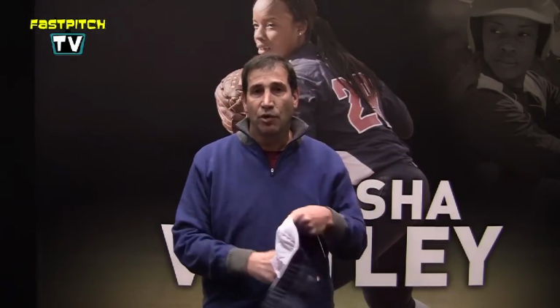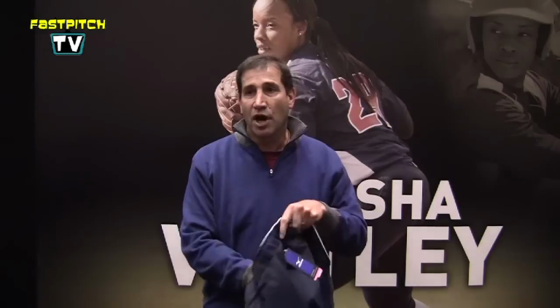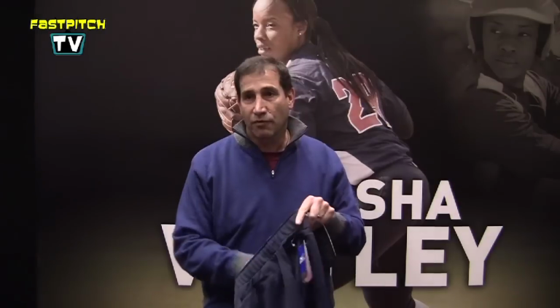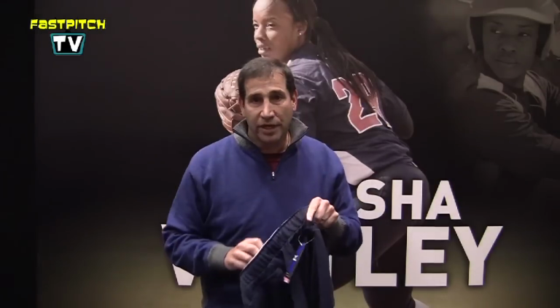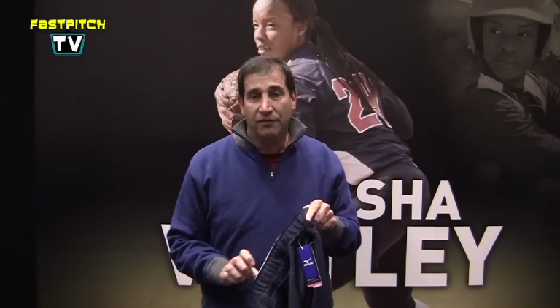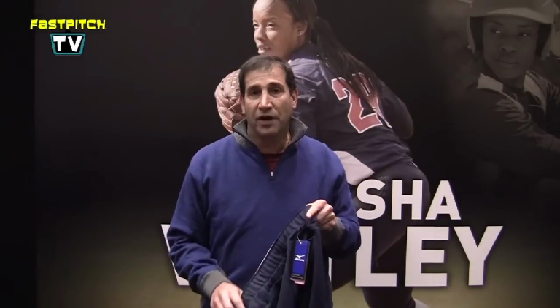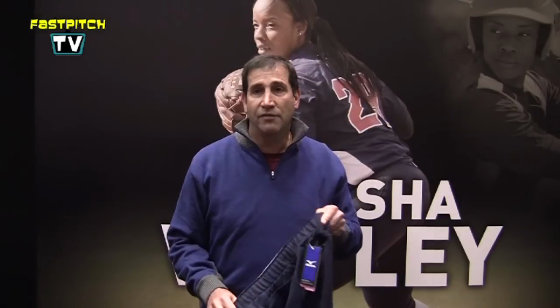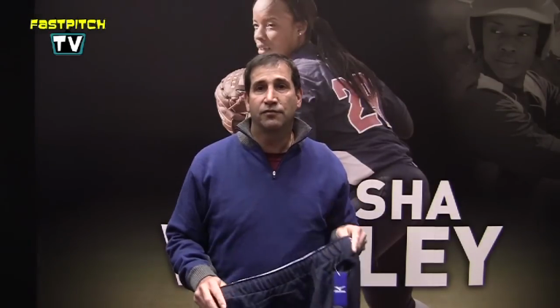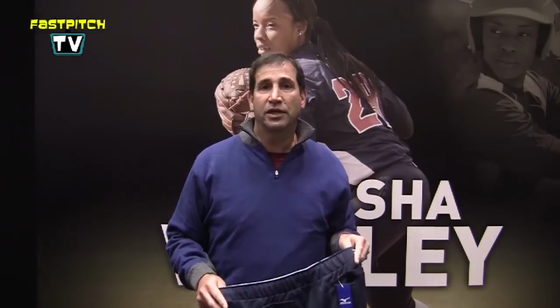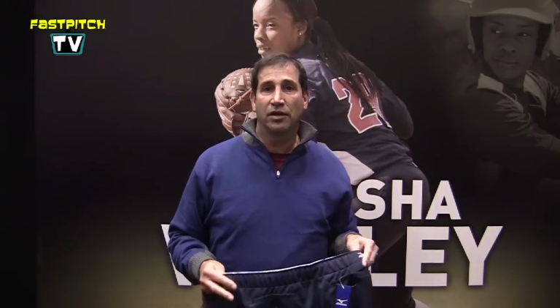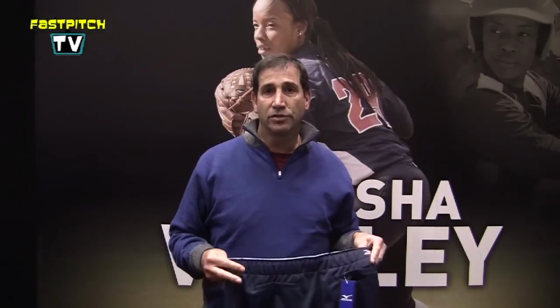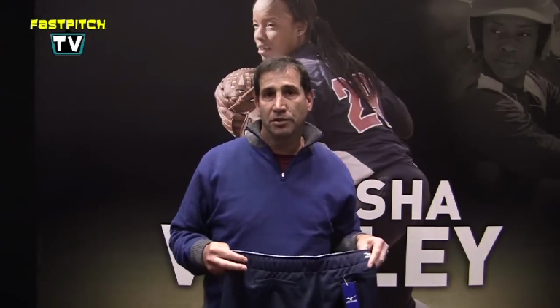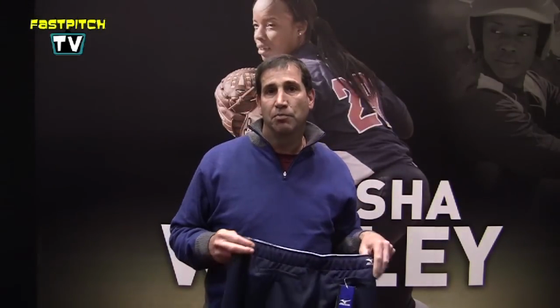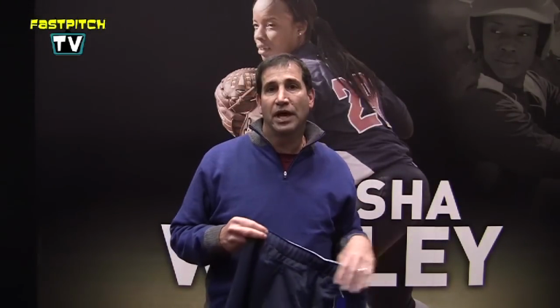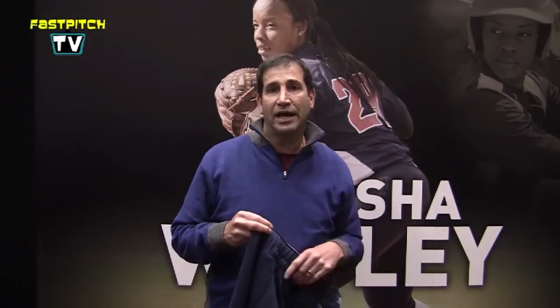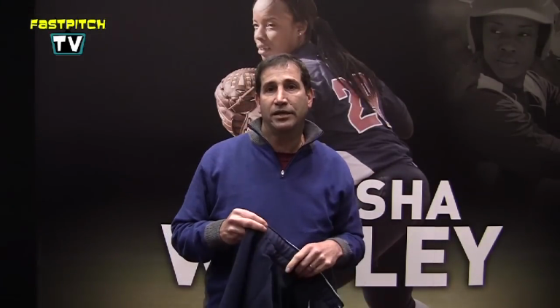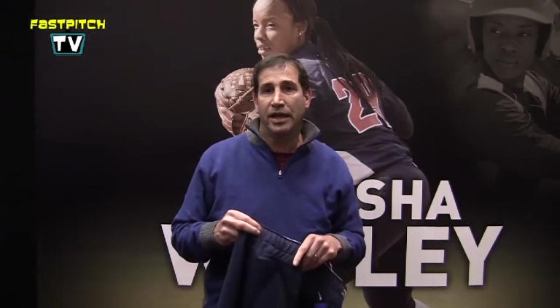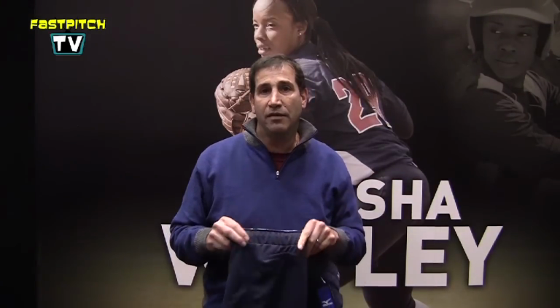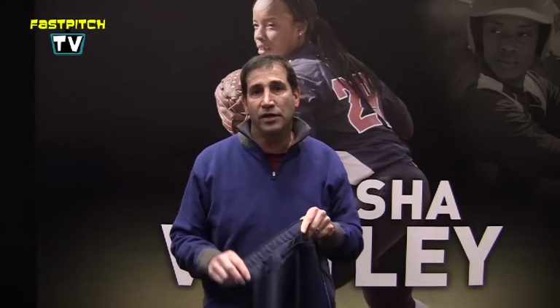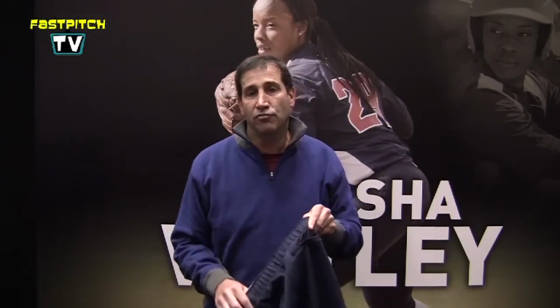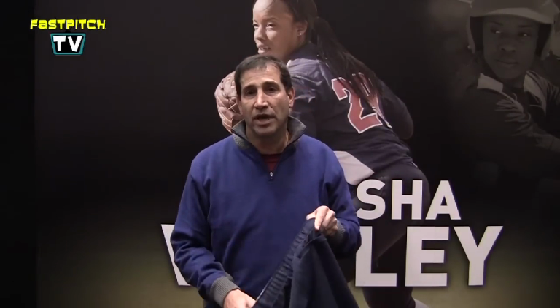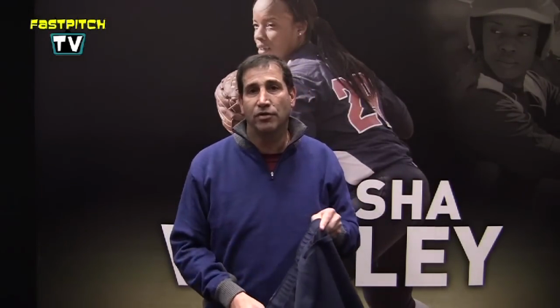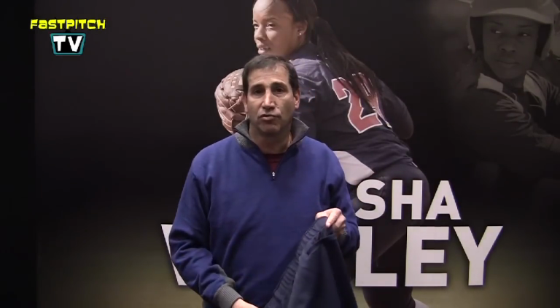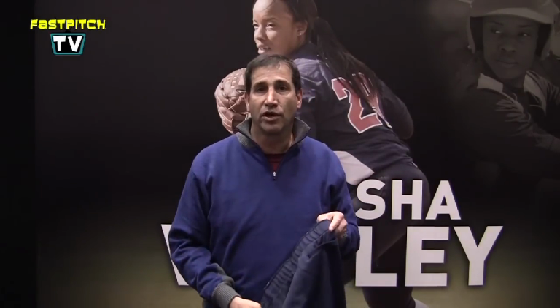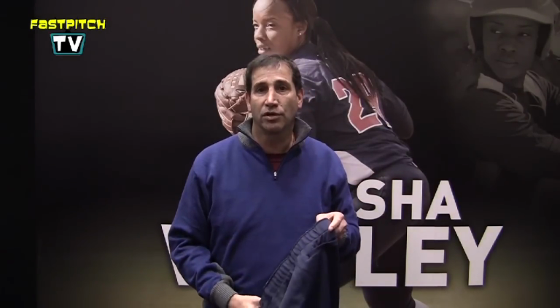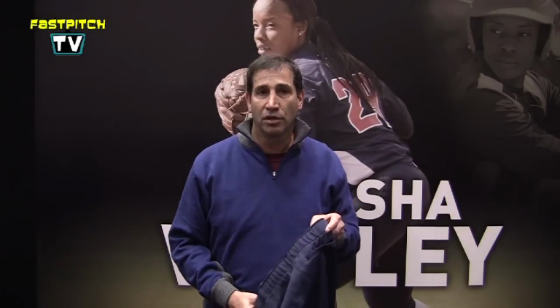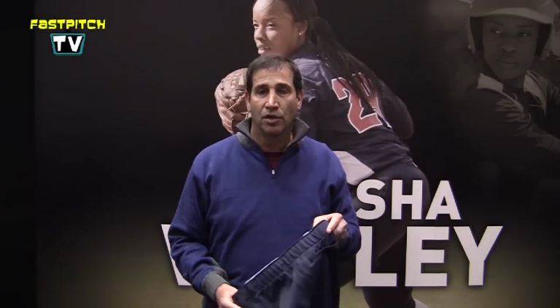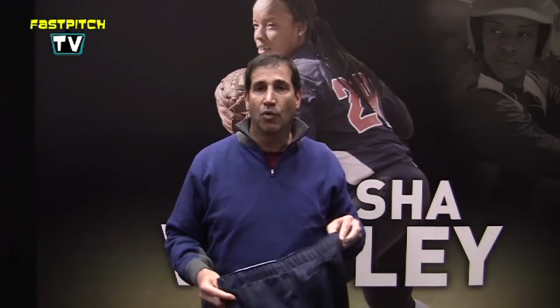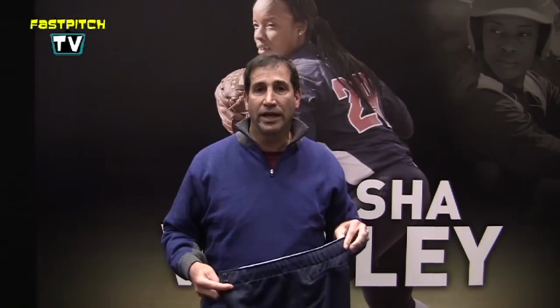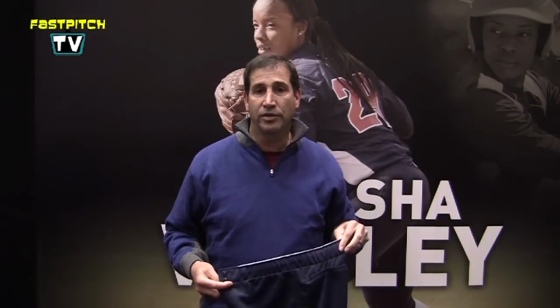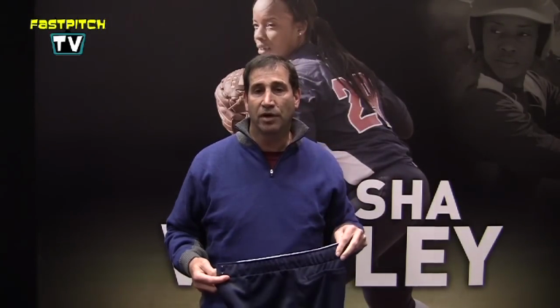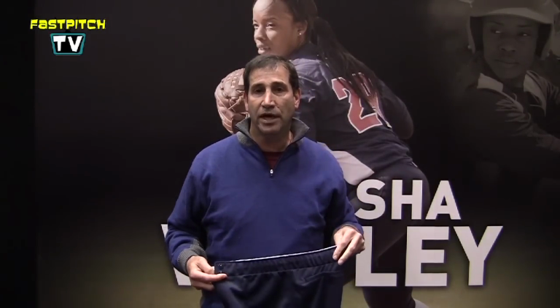We offer it in five different colors: black, navy, red, royal, white, and gray.